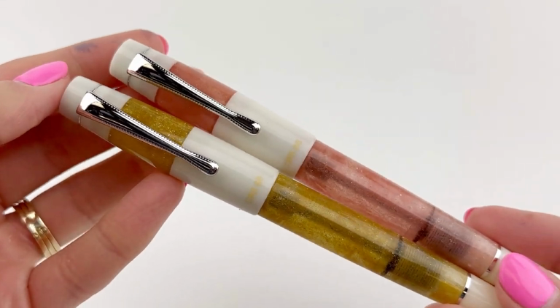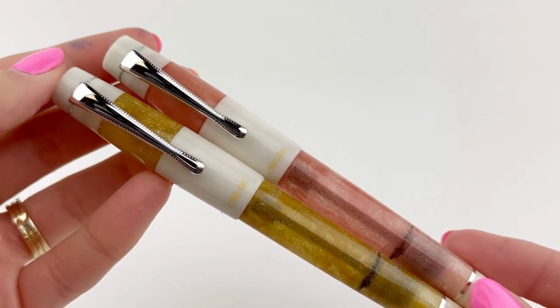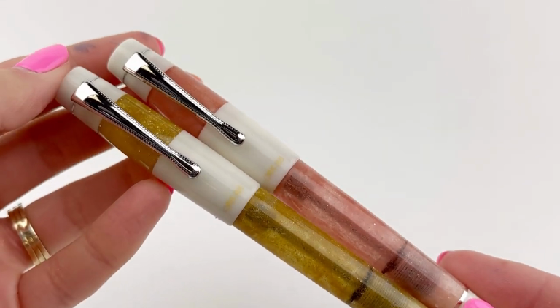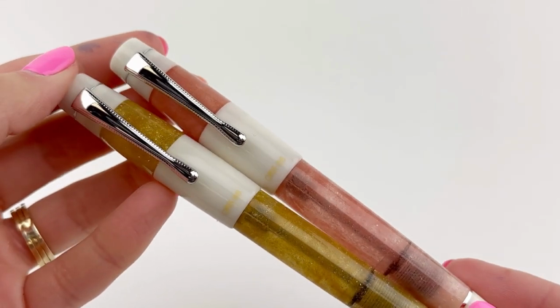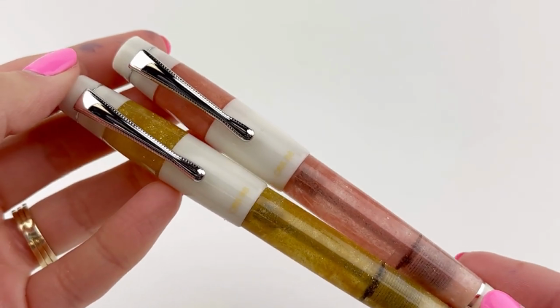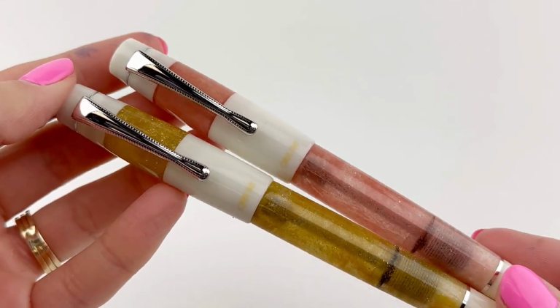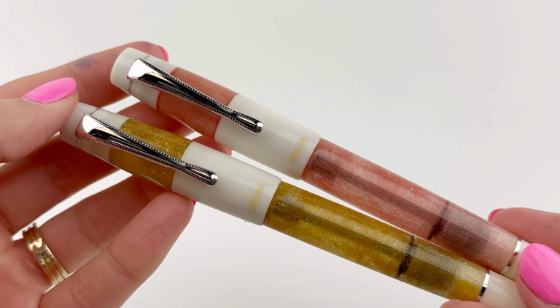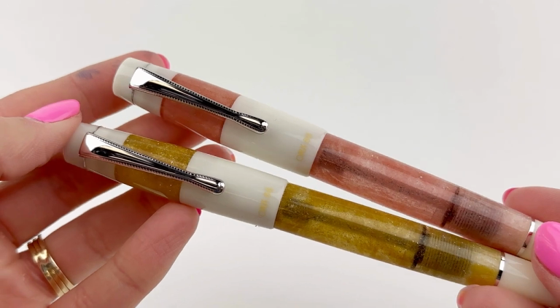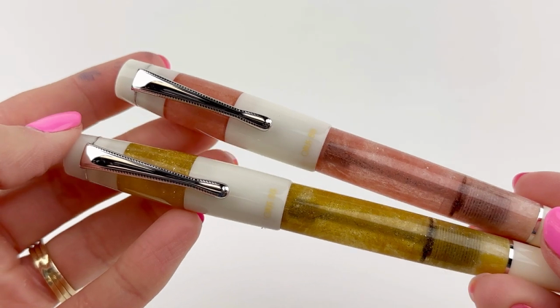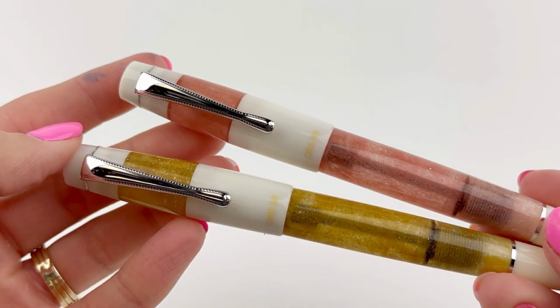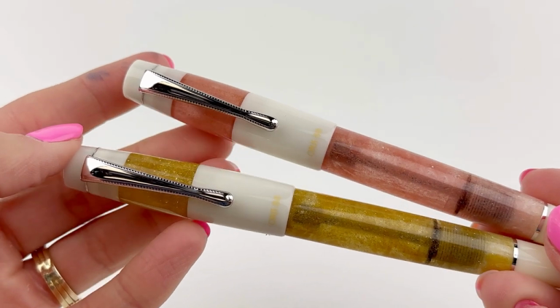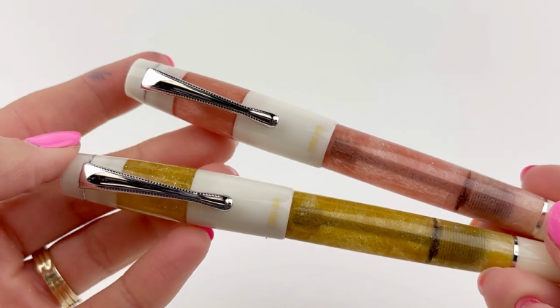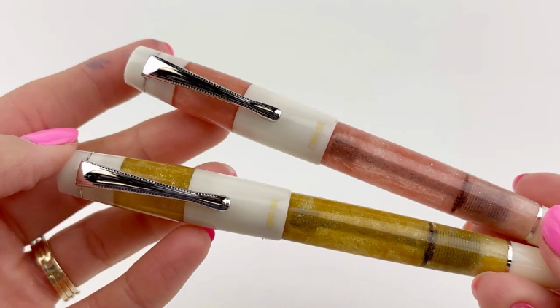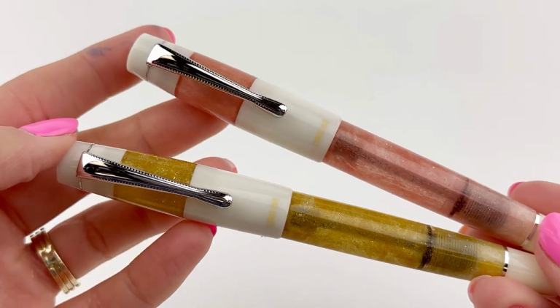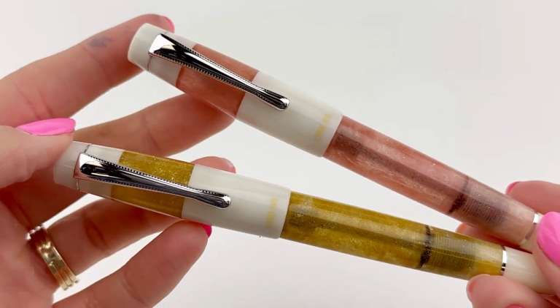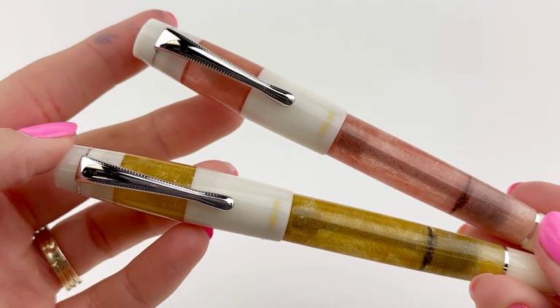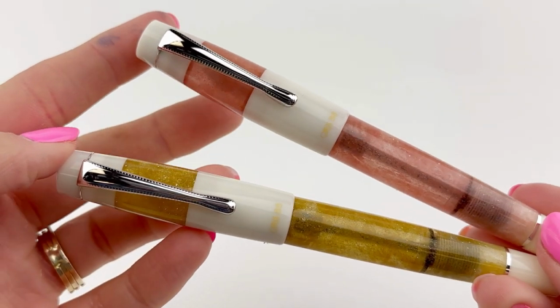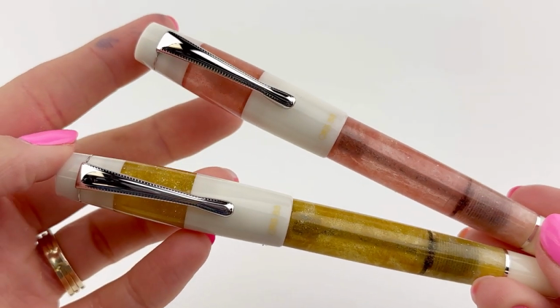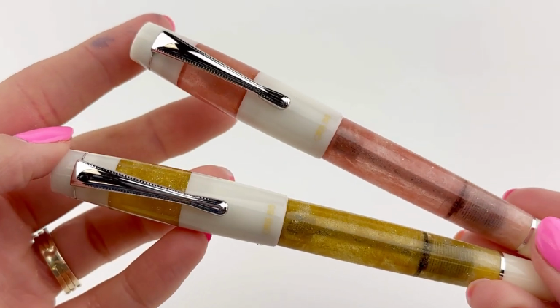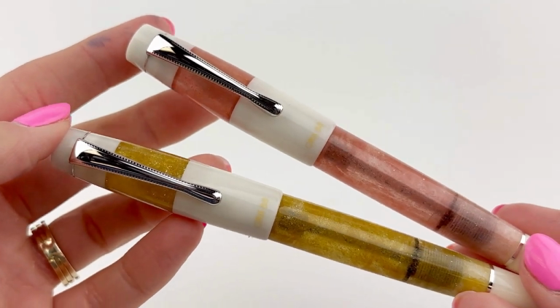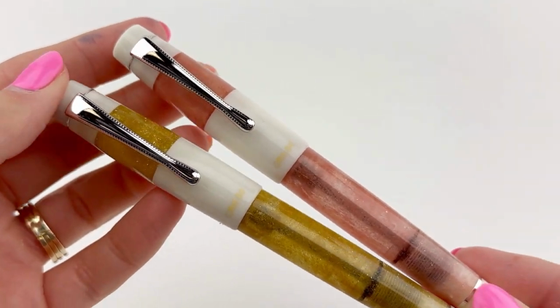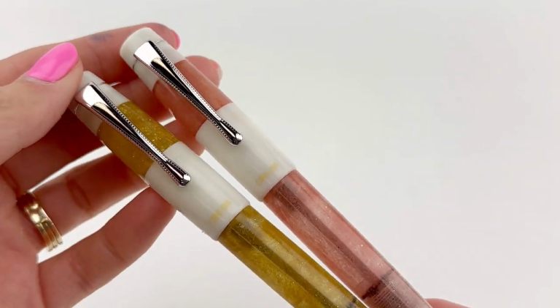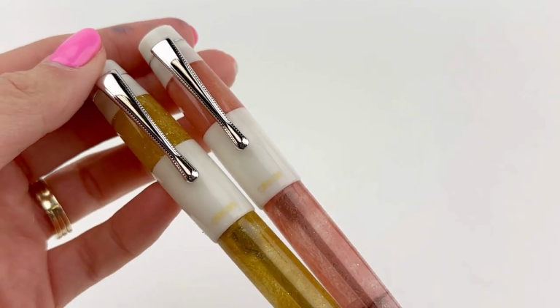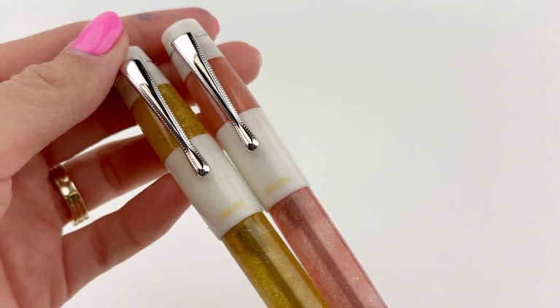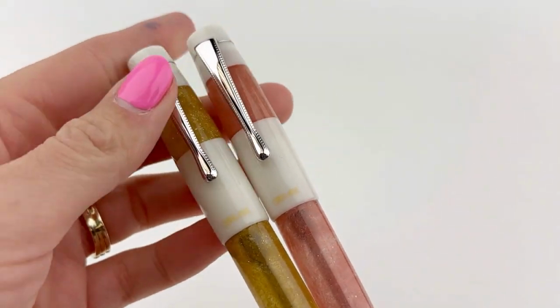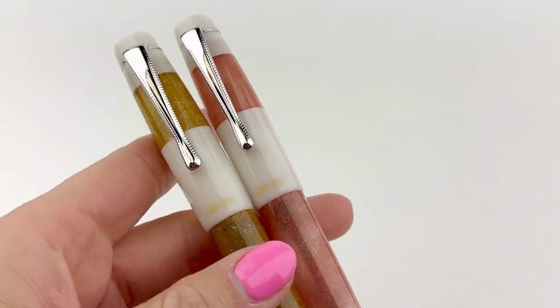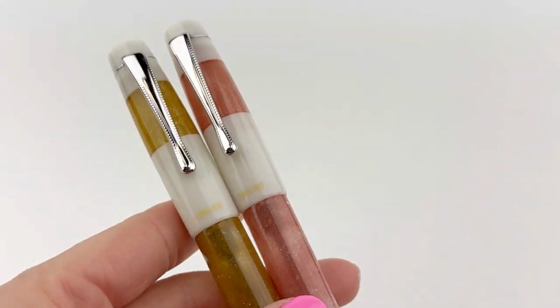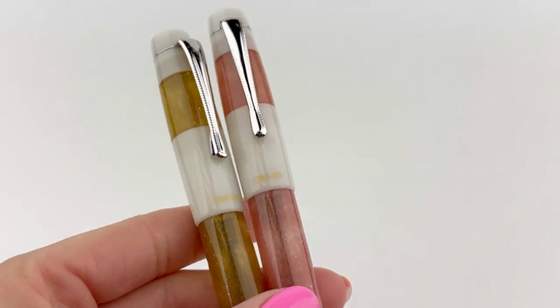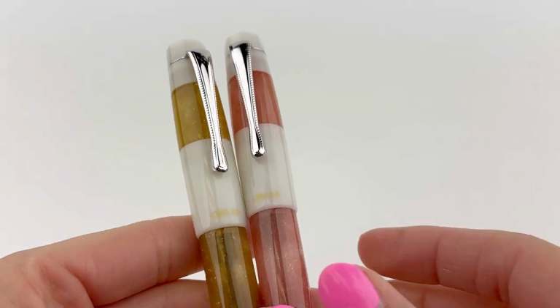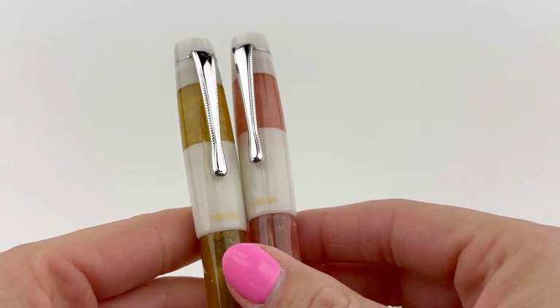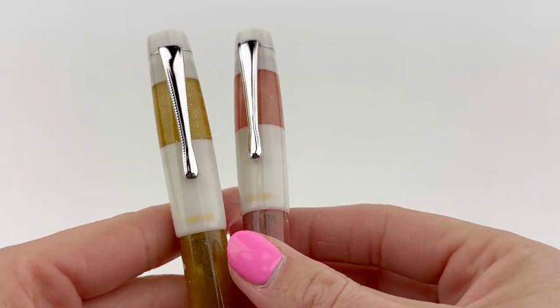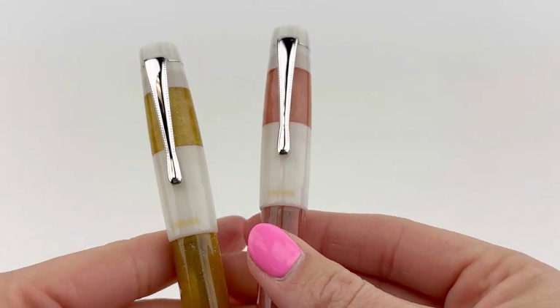Here's the amber and white and pink and white side by side. Subscribe to Pen Chalet for more new pens and inks.